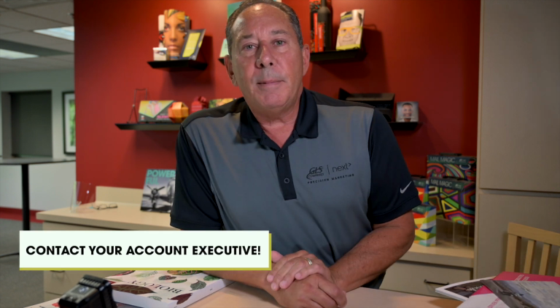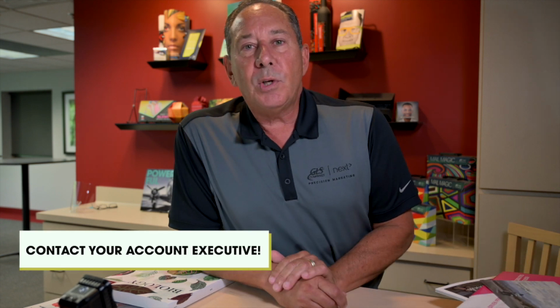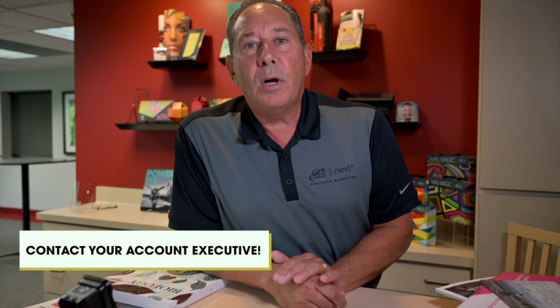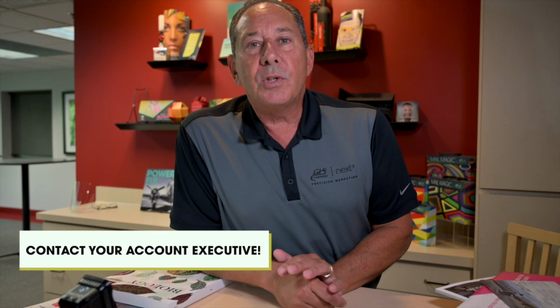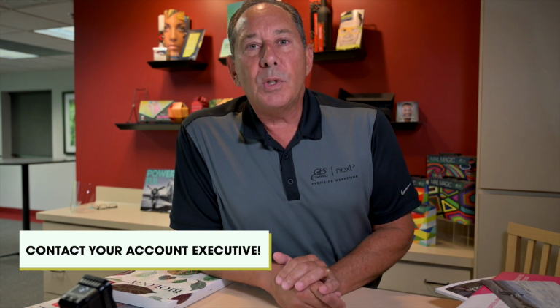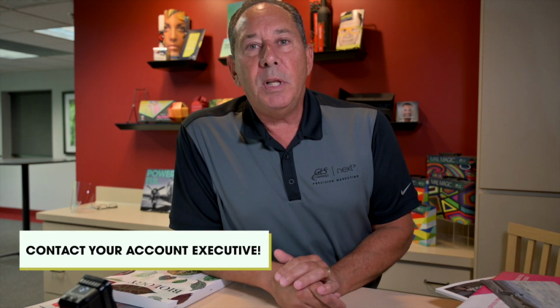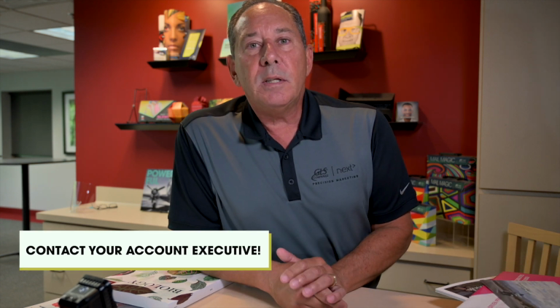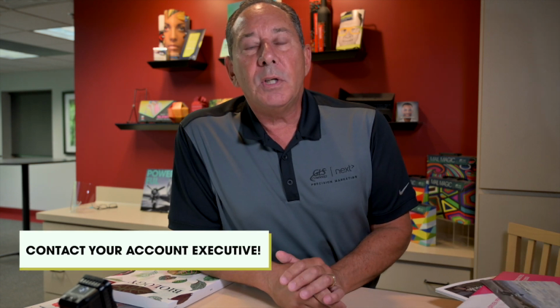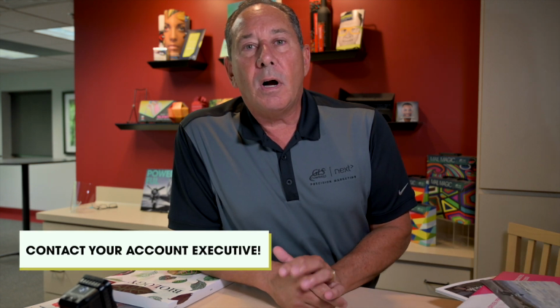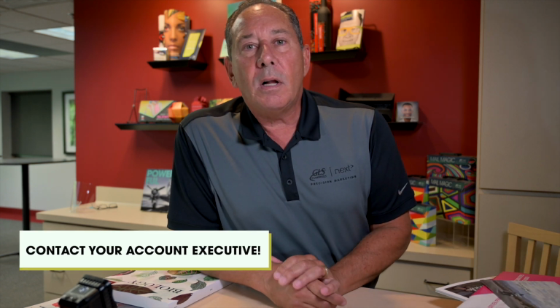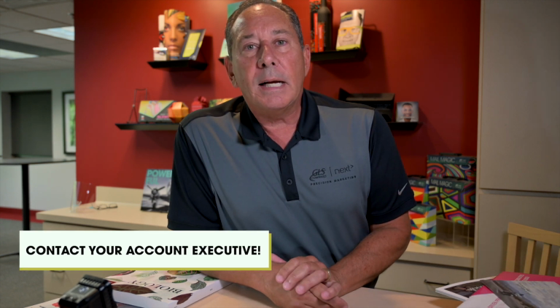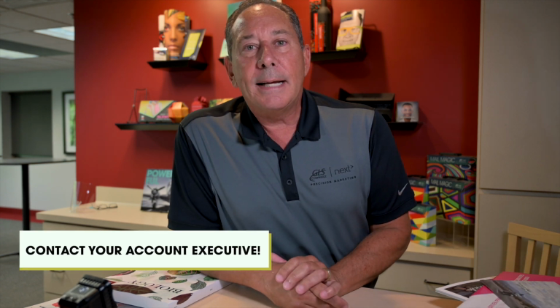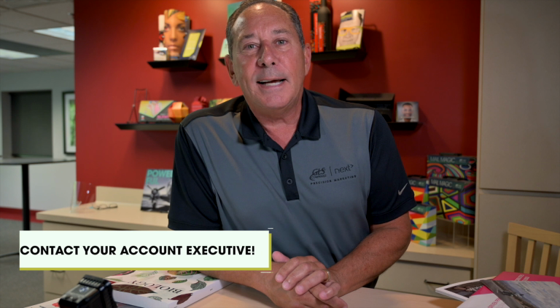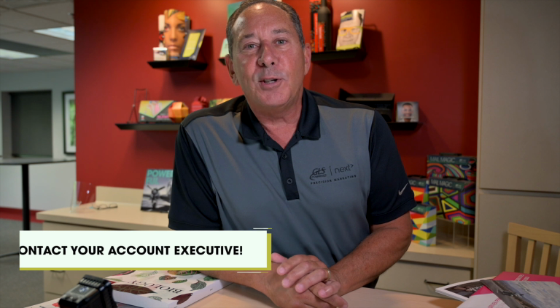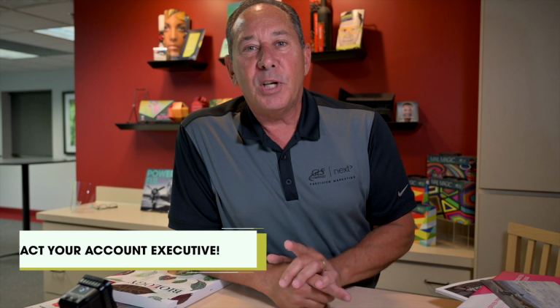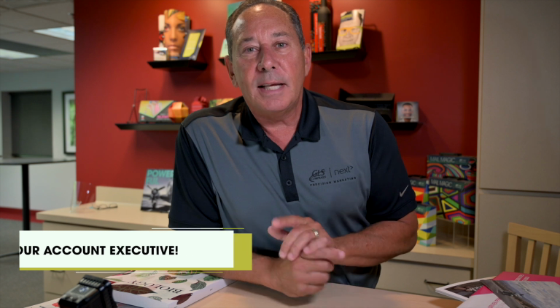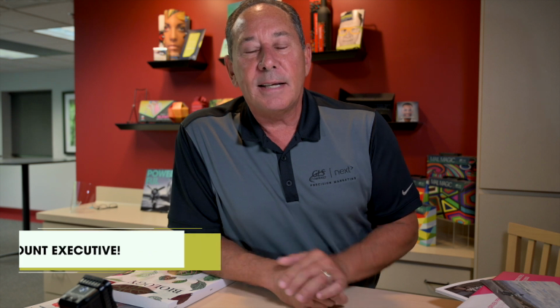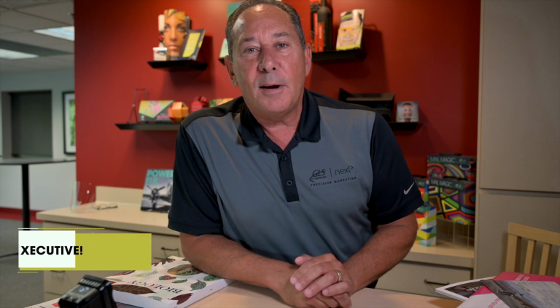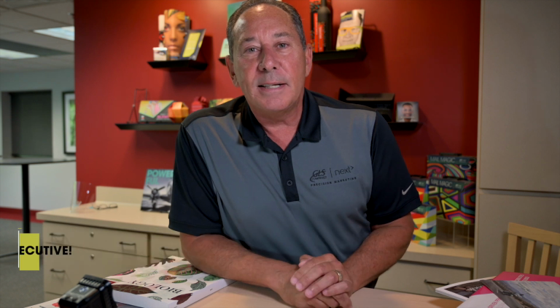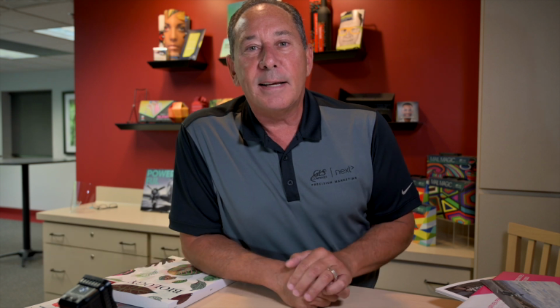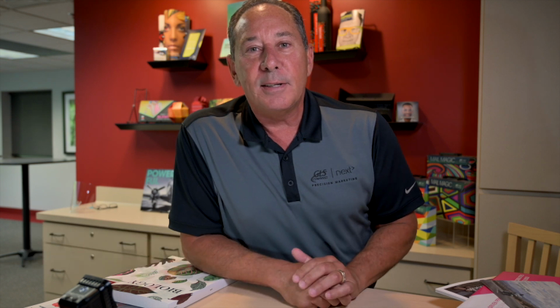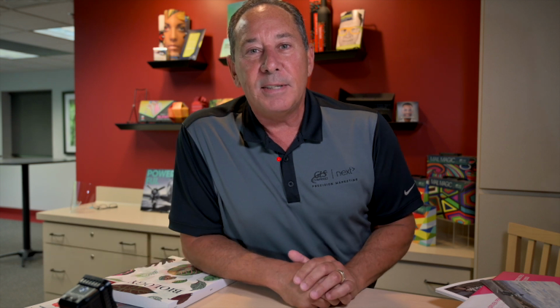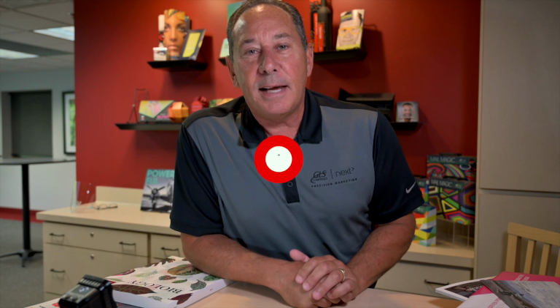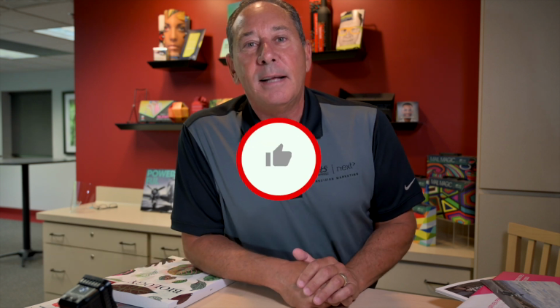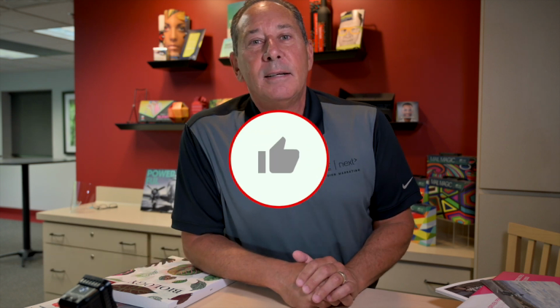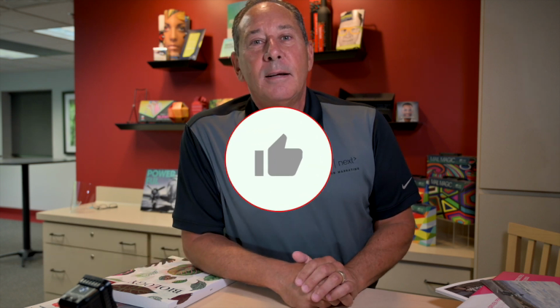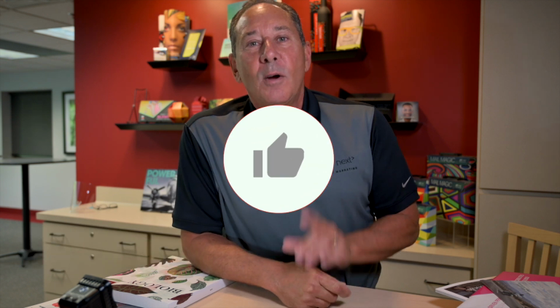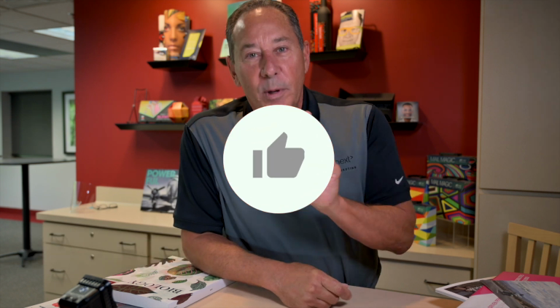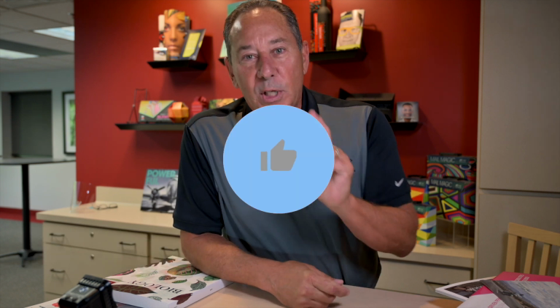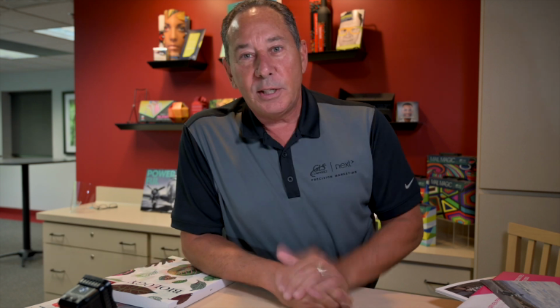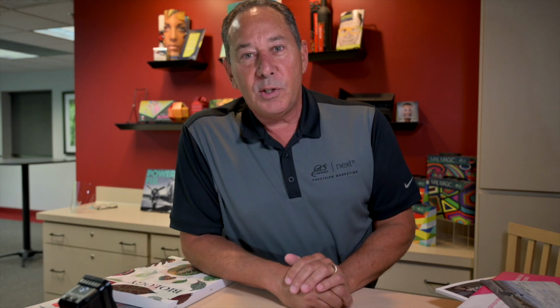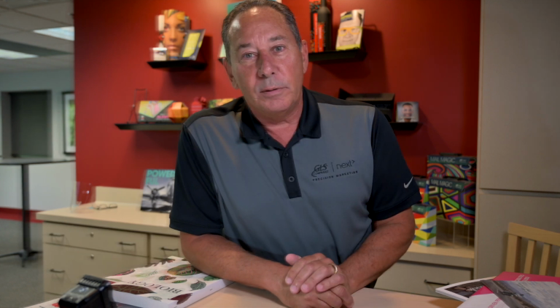If you have any questions, comments, or concerns, please look to call or contact your GLS account executive today. We will talk to you soon.